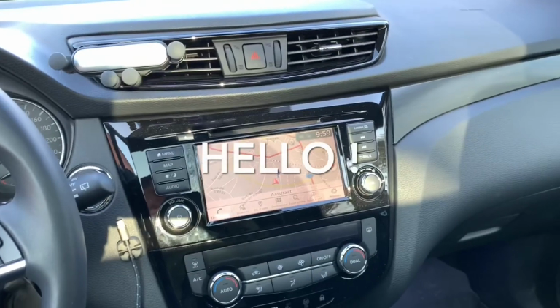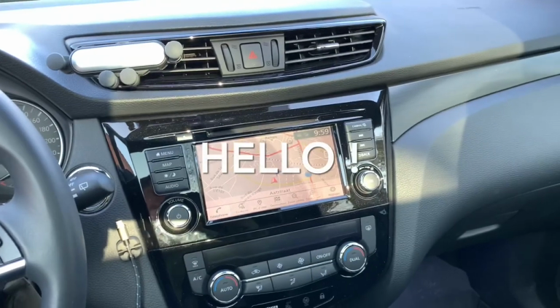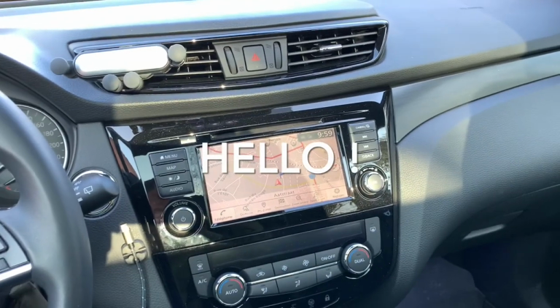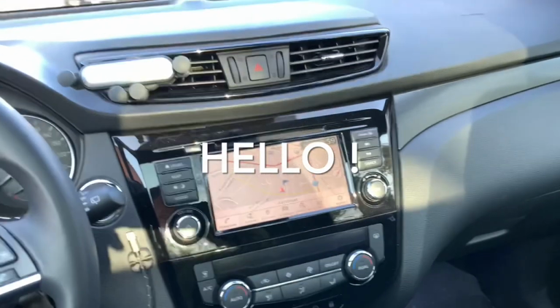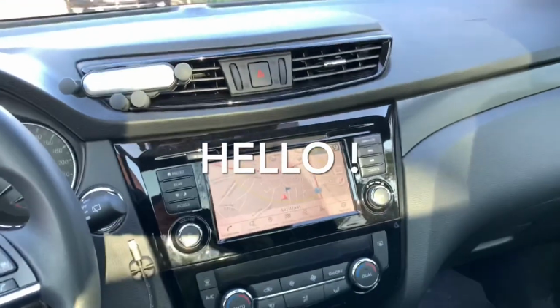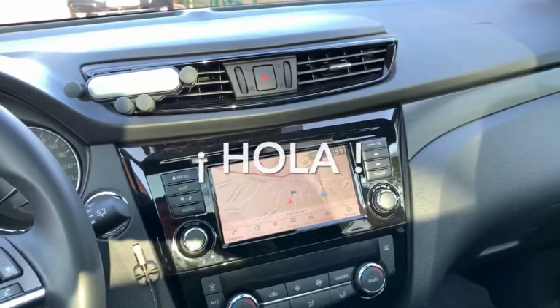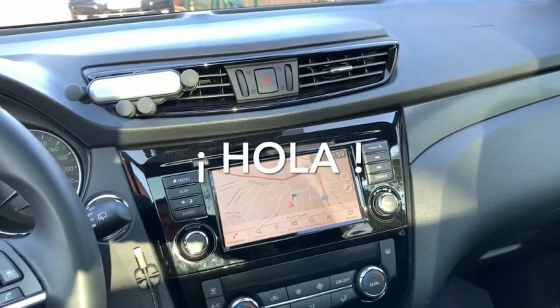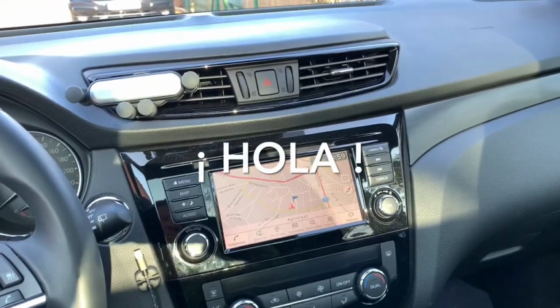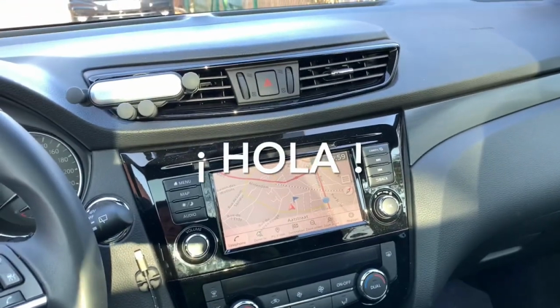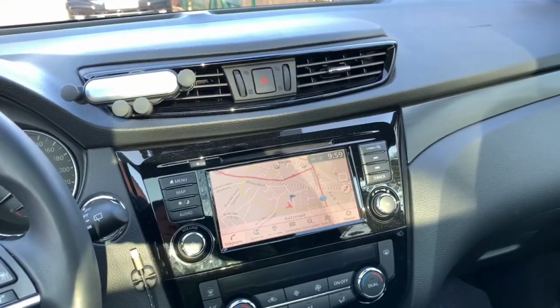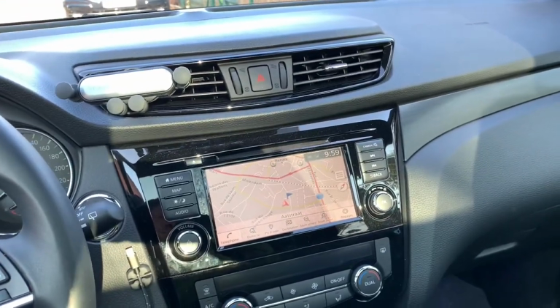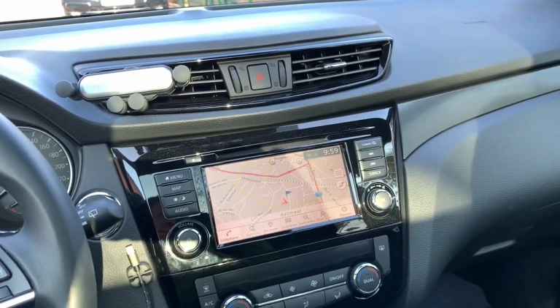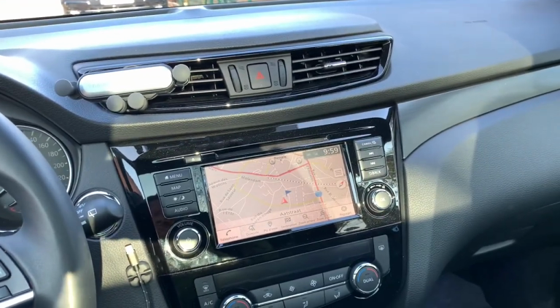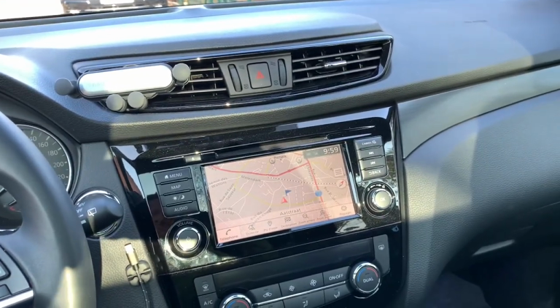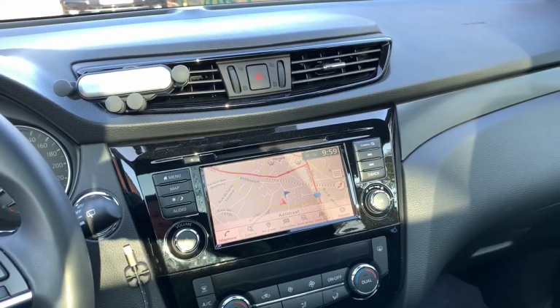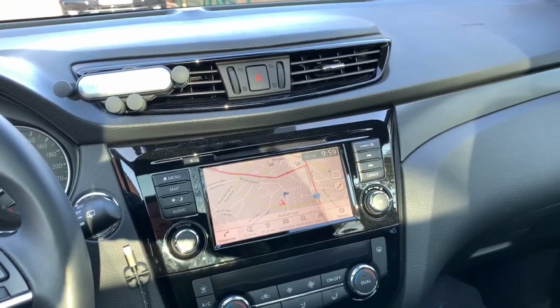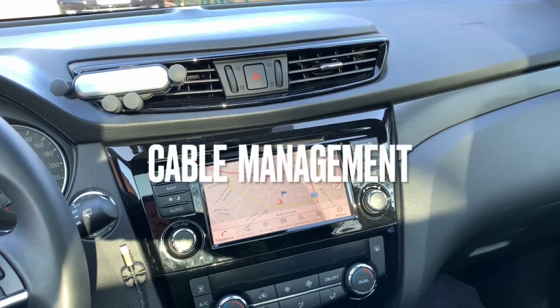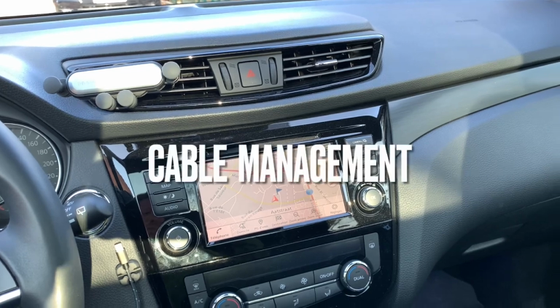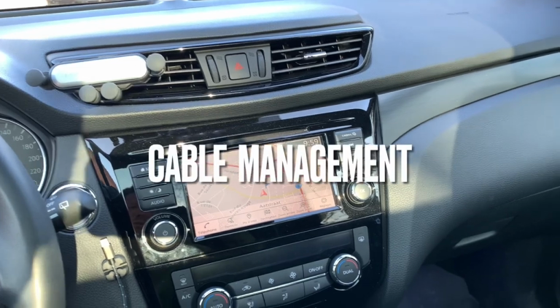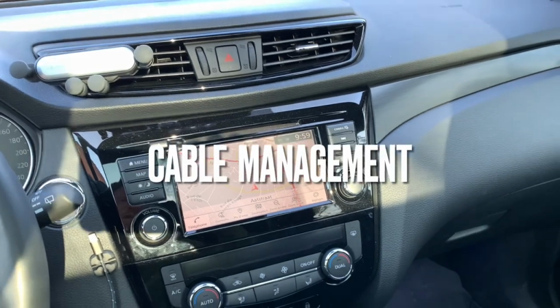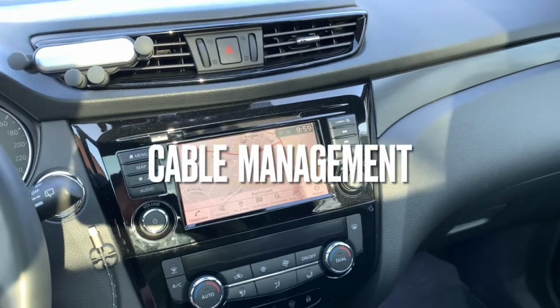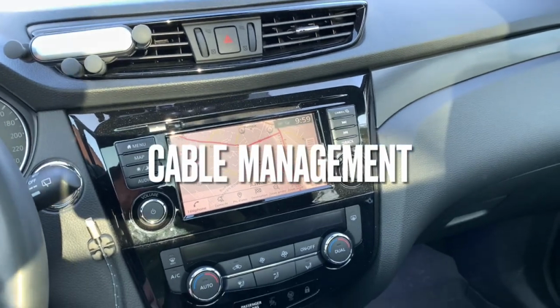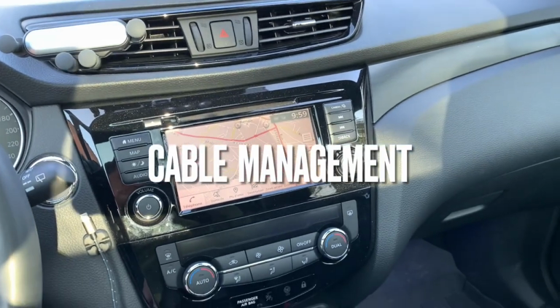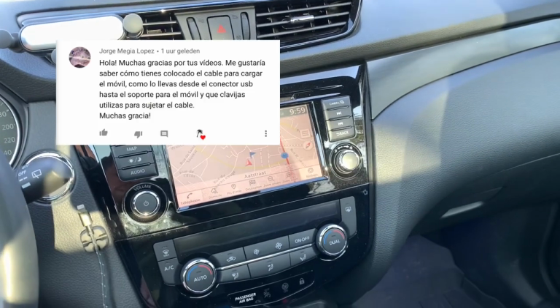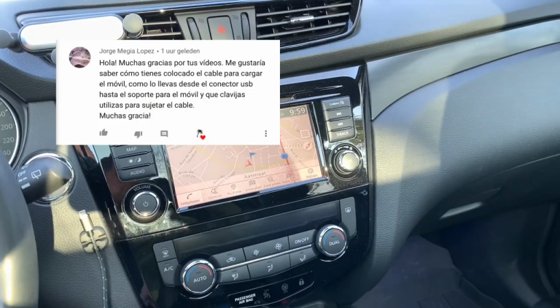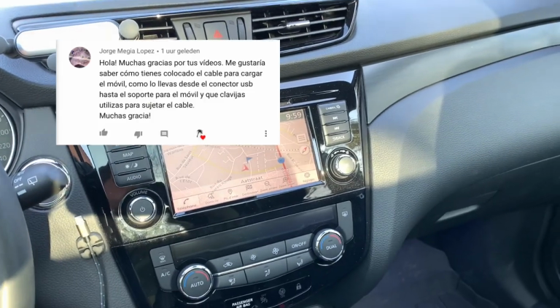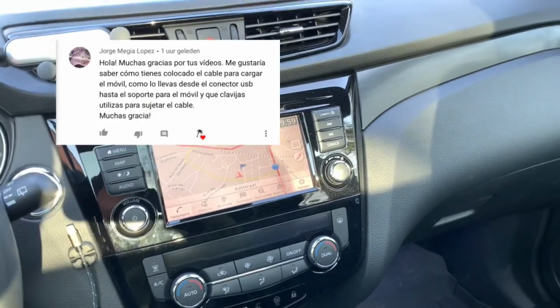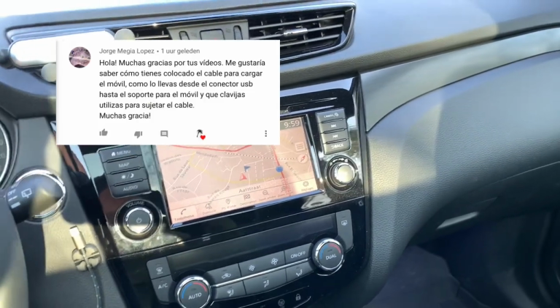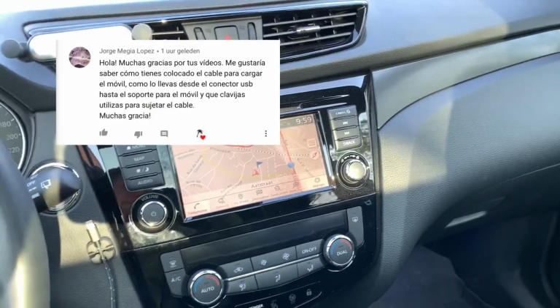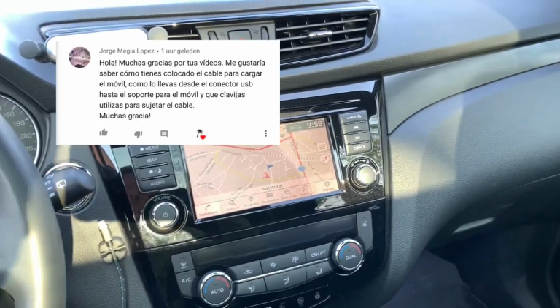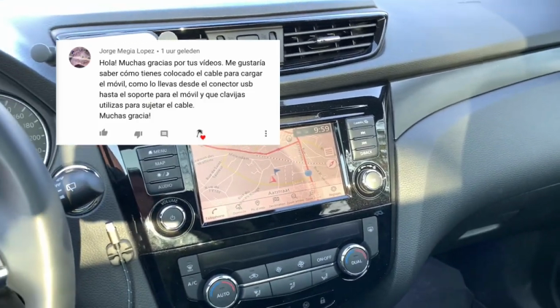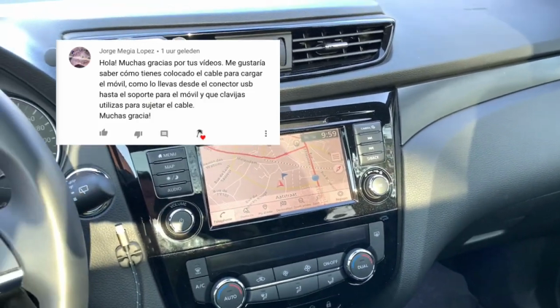Hello friends, hola amigos. Today I'm going to speak a little bit about cable management — a requested video for Jorge.